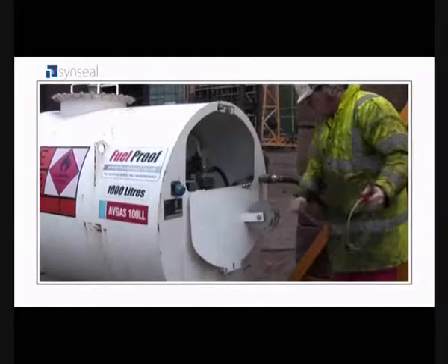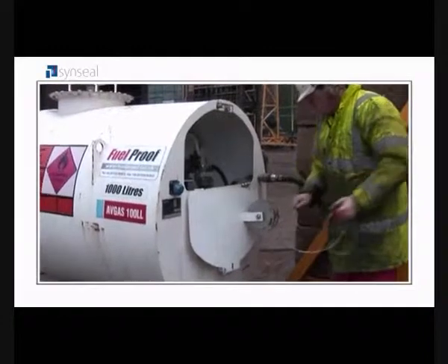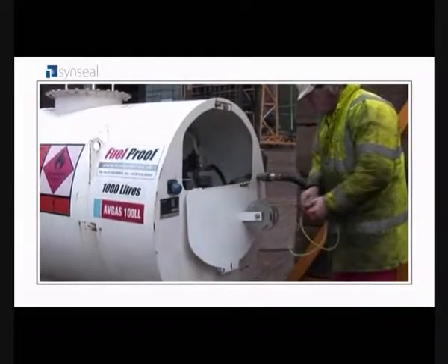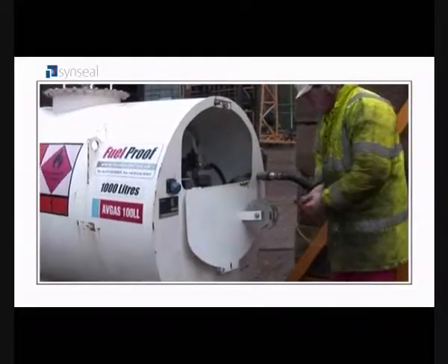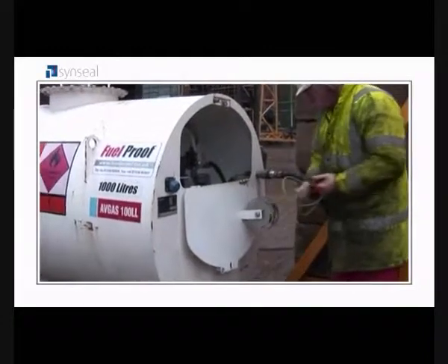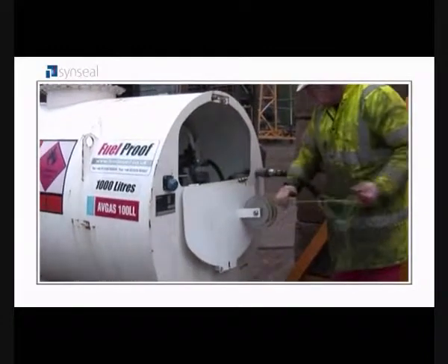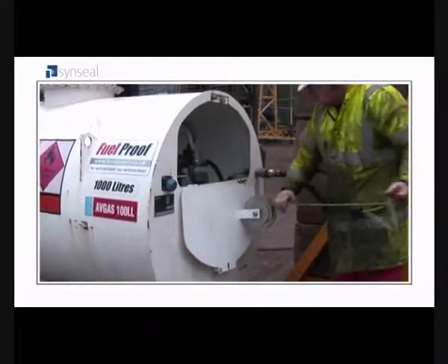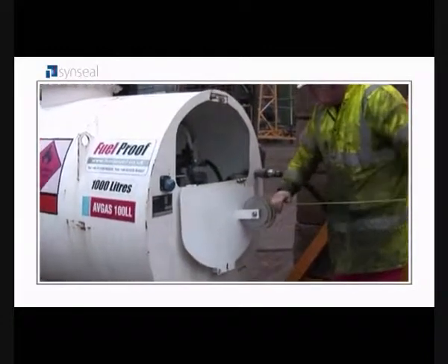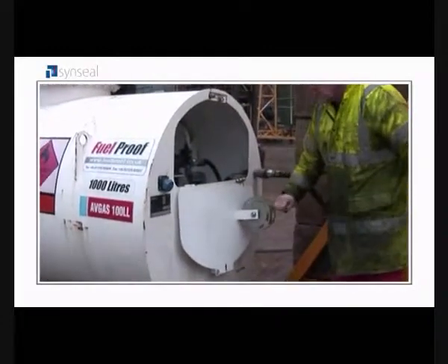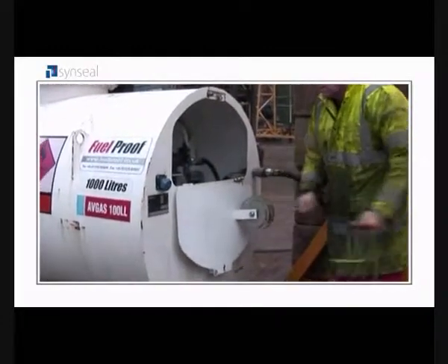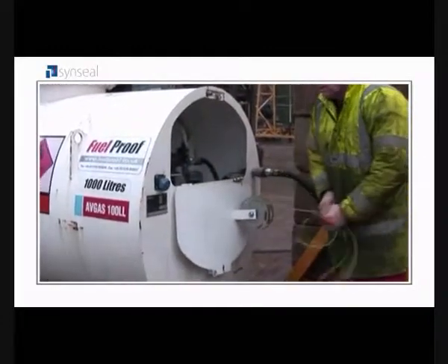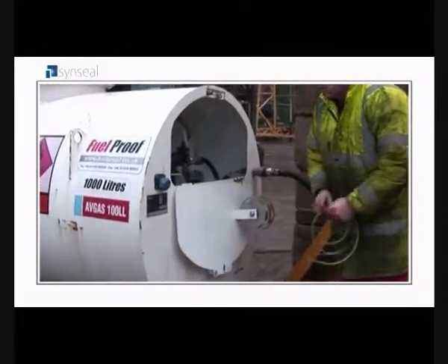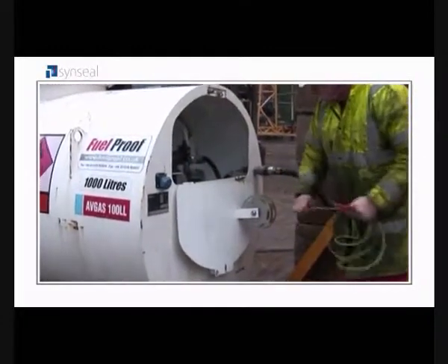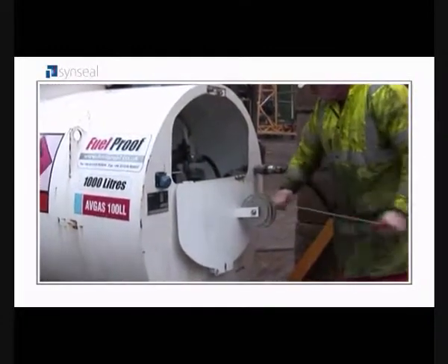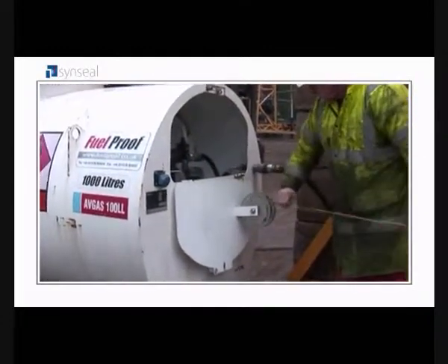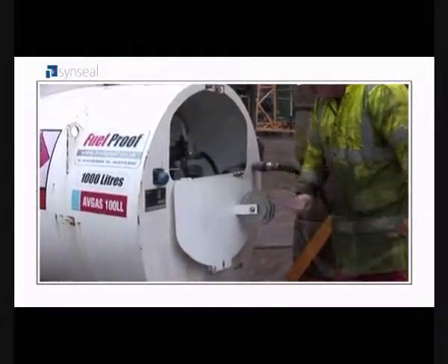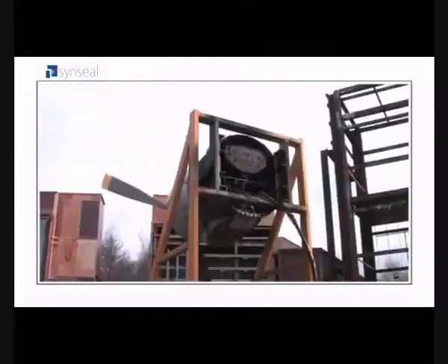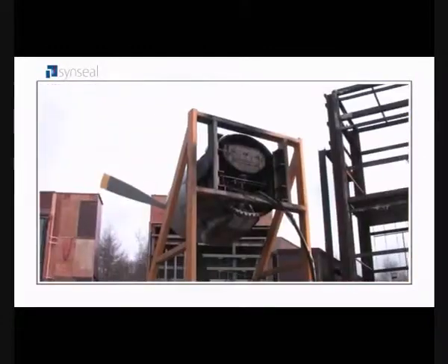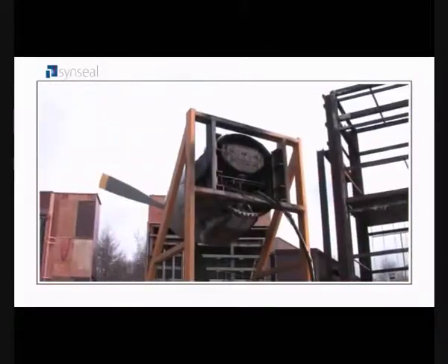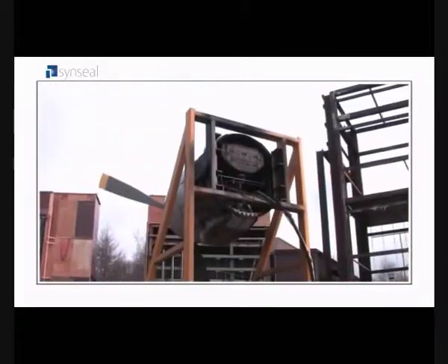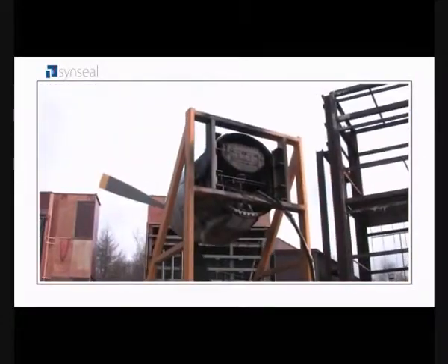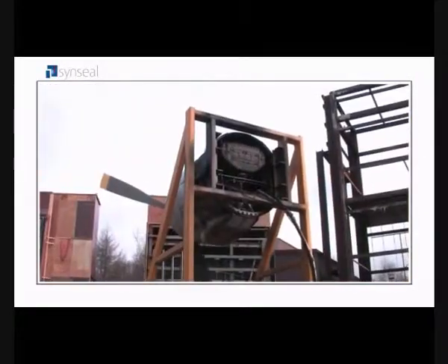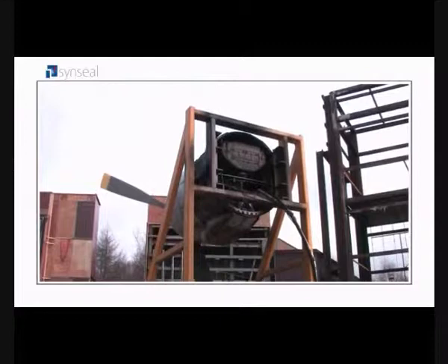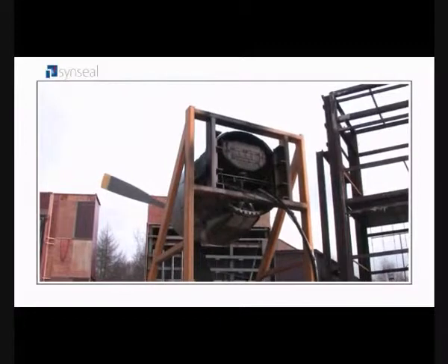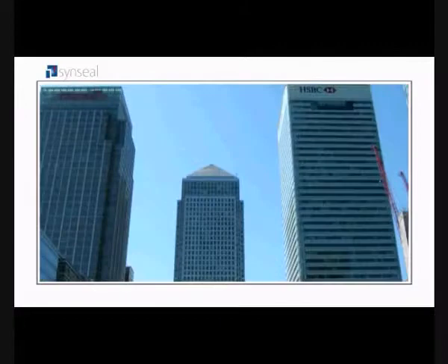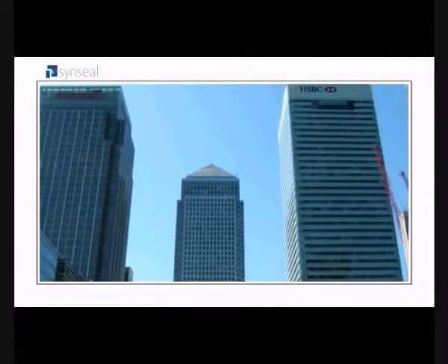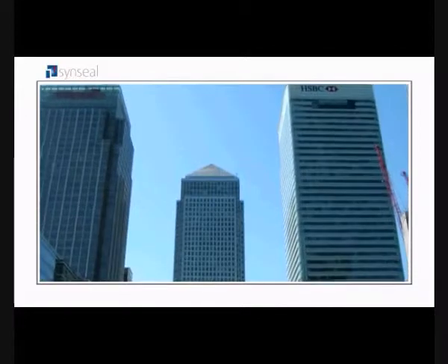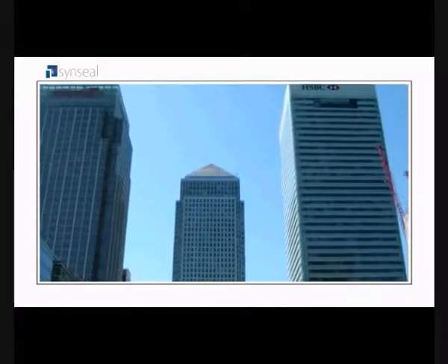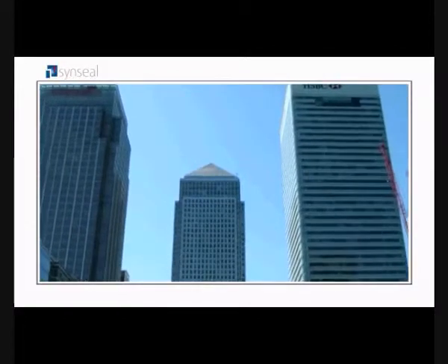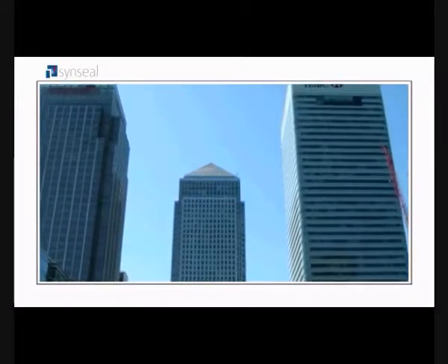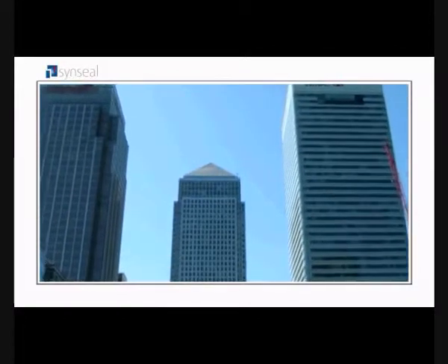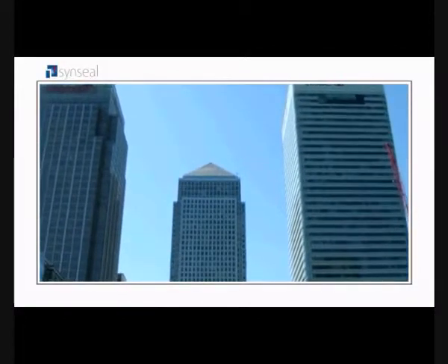WinTech is the company behind the toughest kind of wind testing on the facades of major buildings like Canary Wharf and the Houses of Parliament.